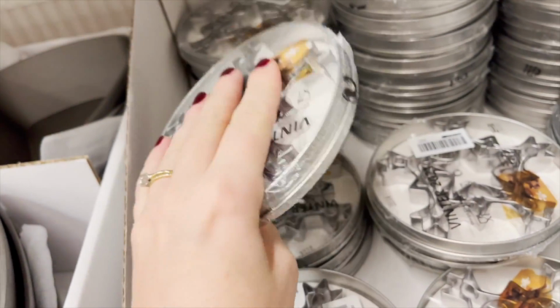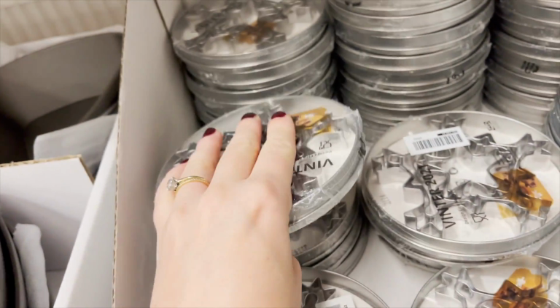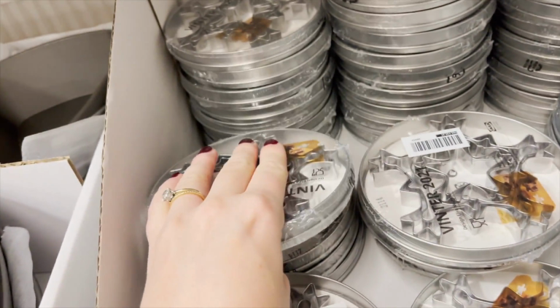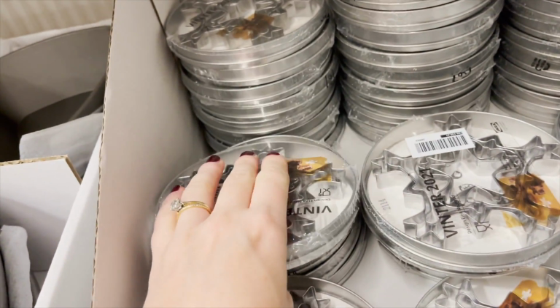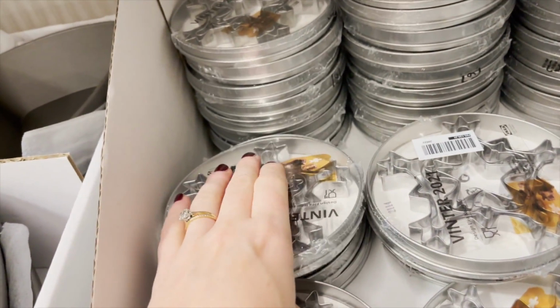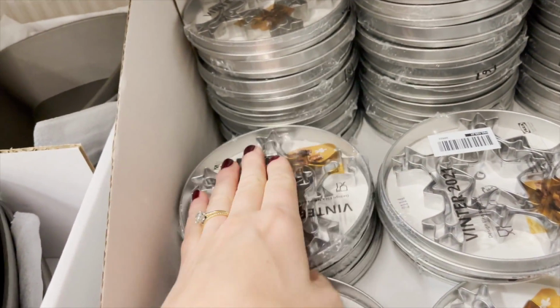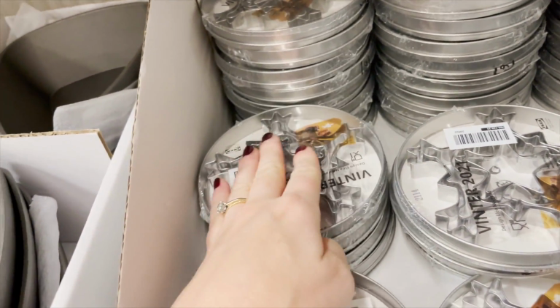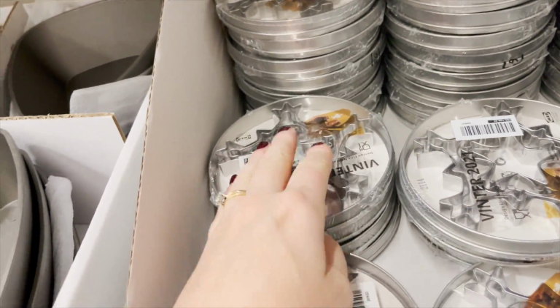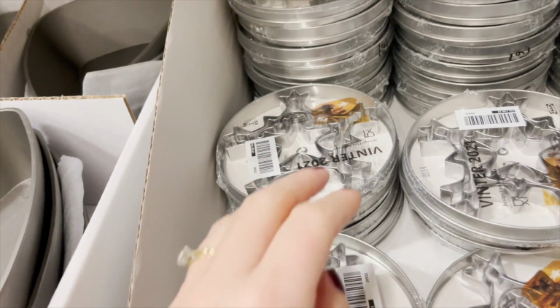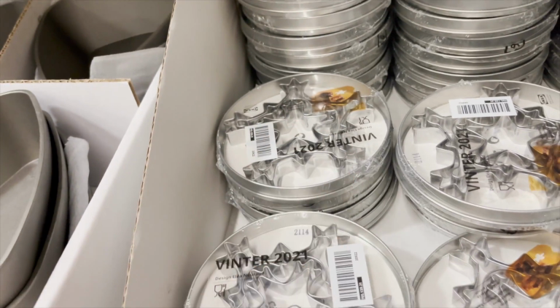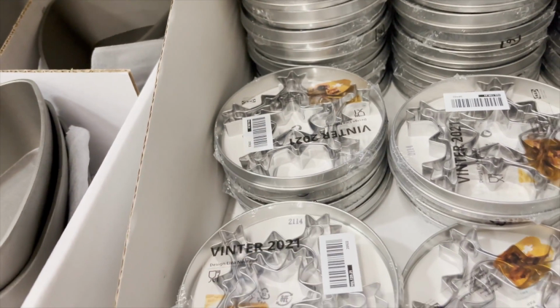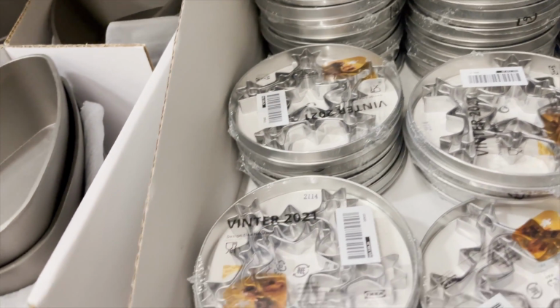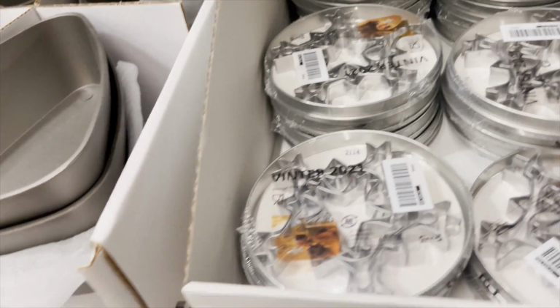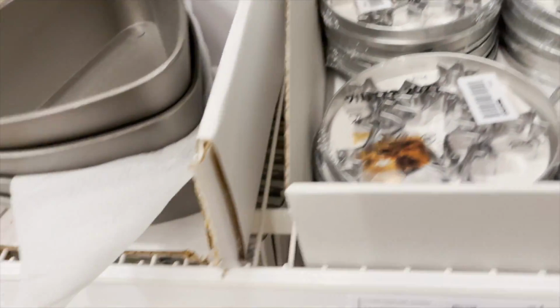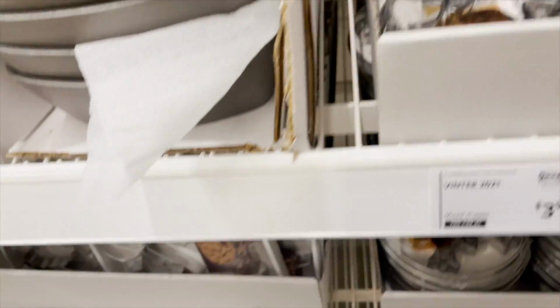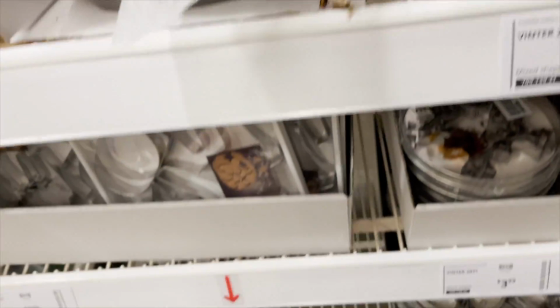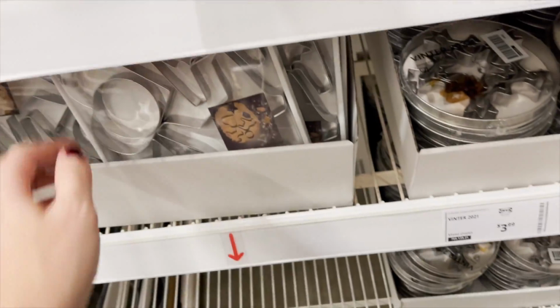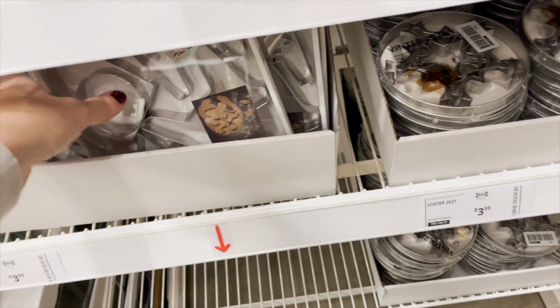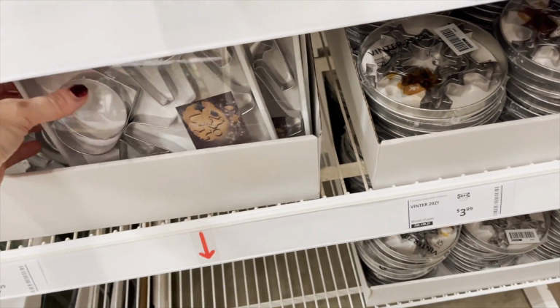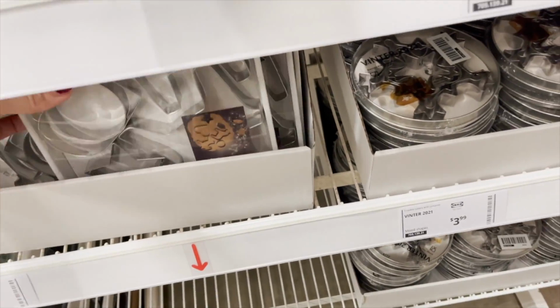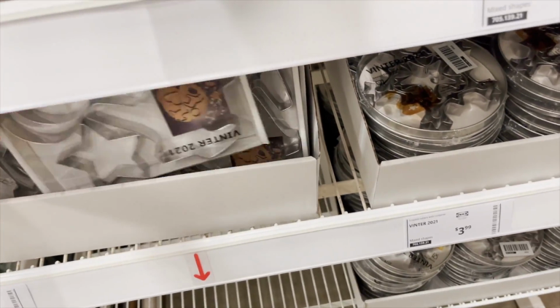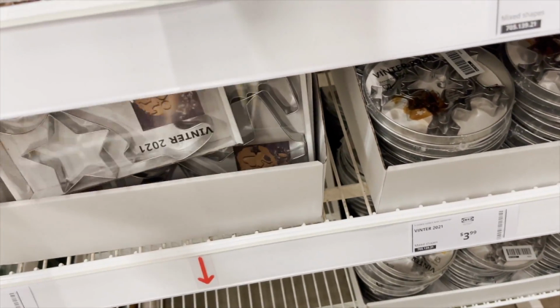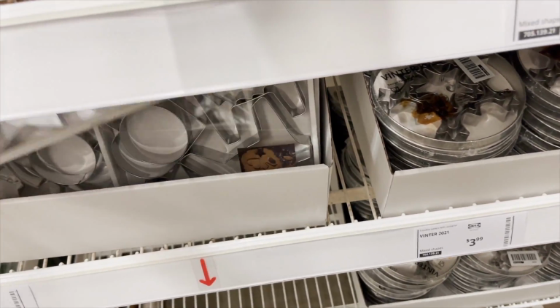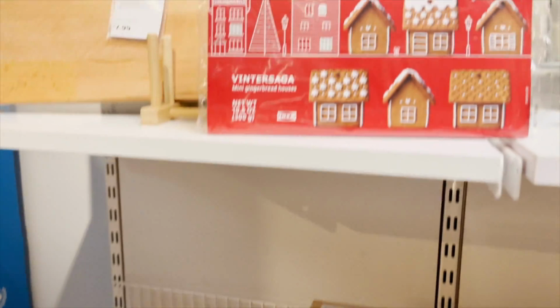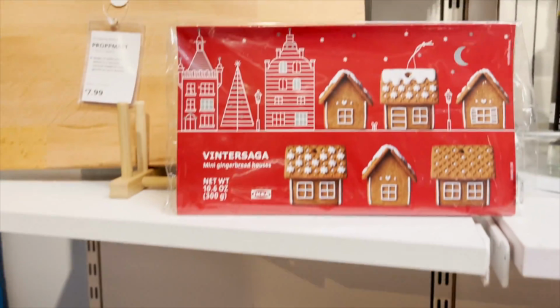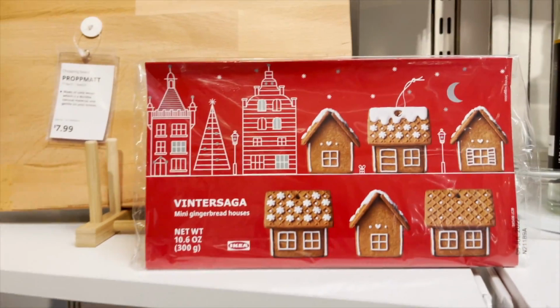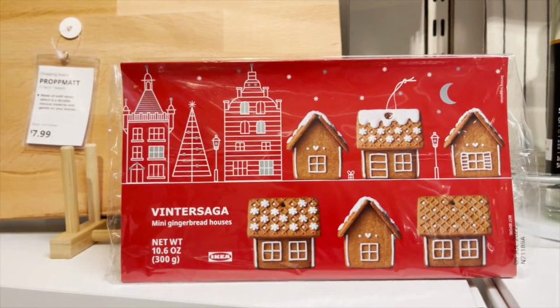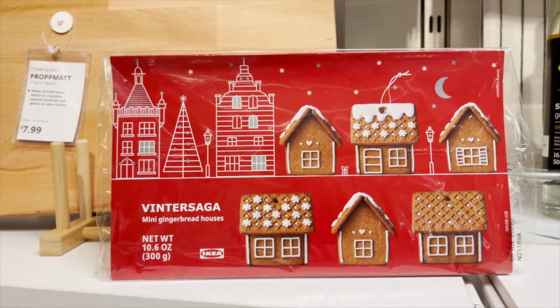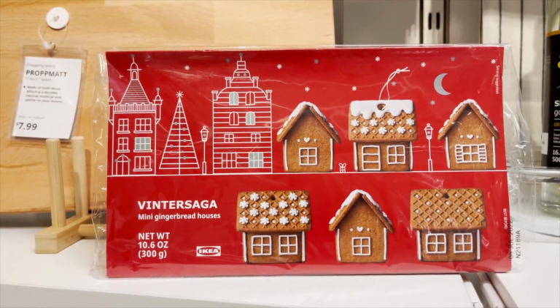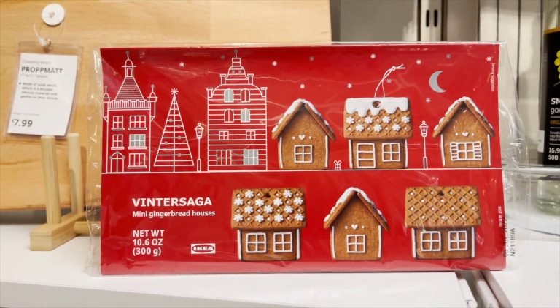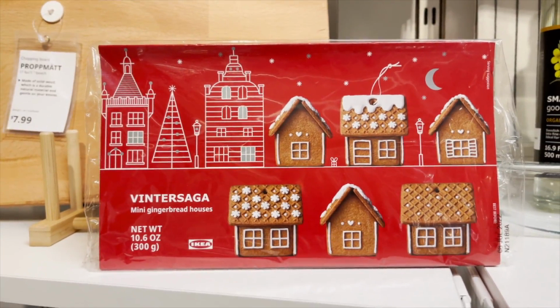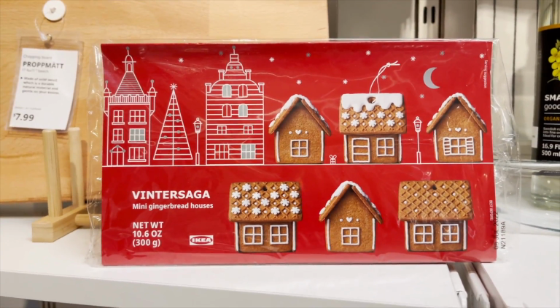Another surprising find was that they also sold gingerbread dough in their little market area, as well as gingerbread house kits.